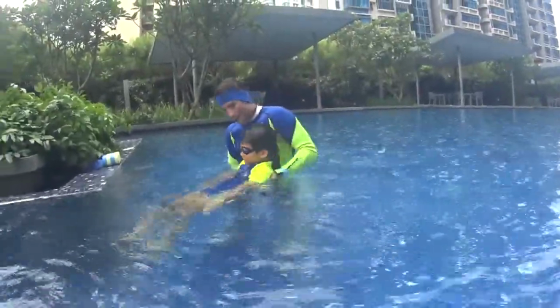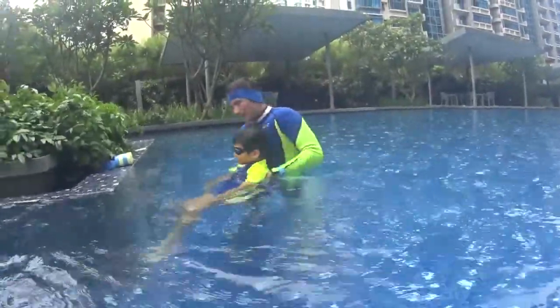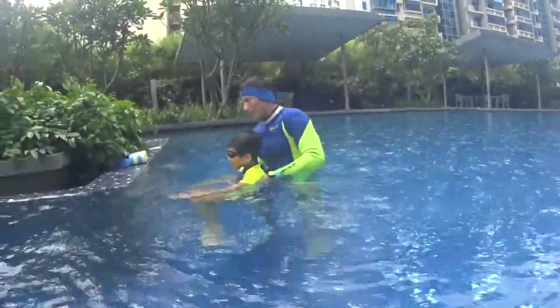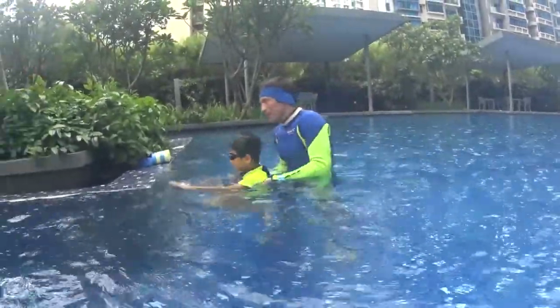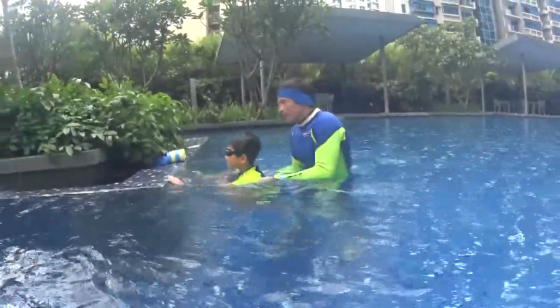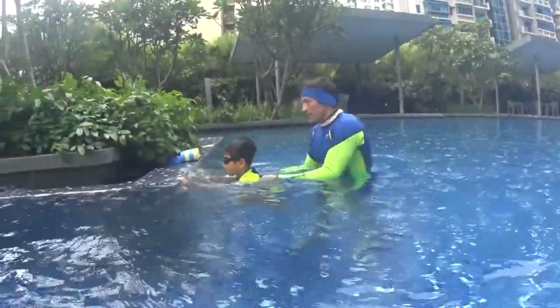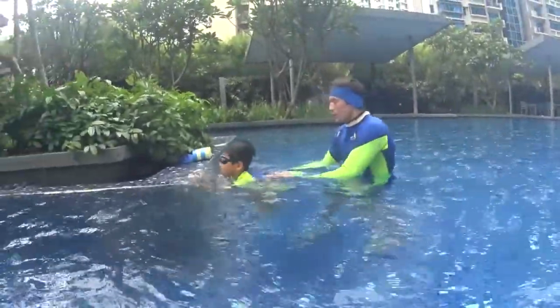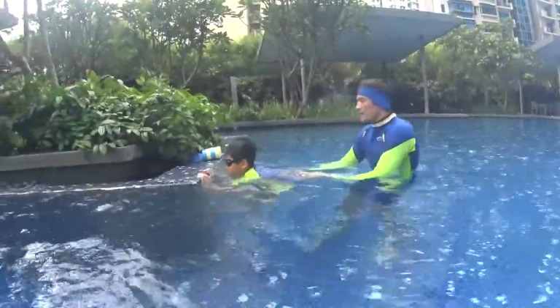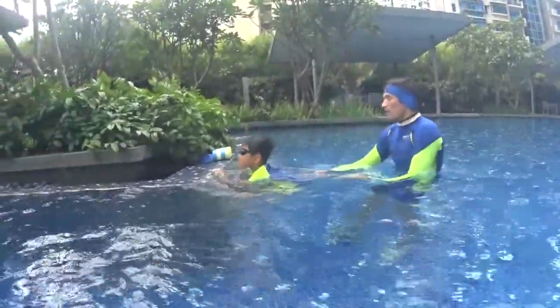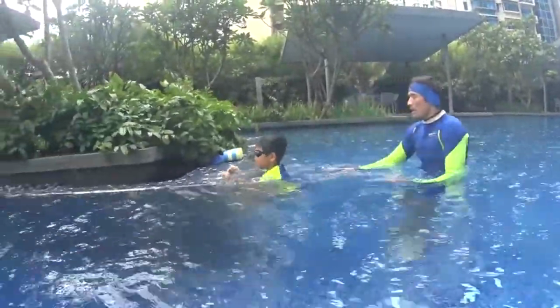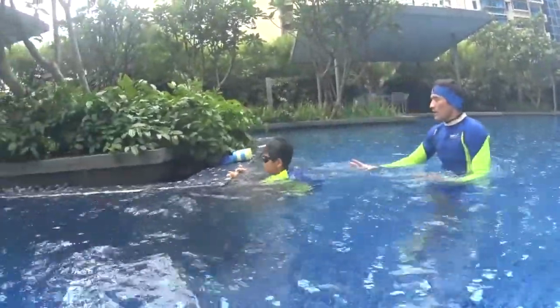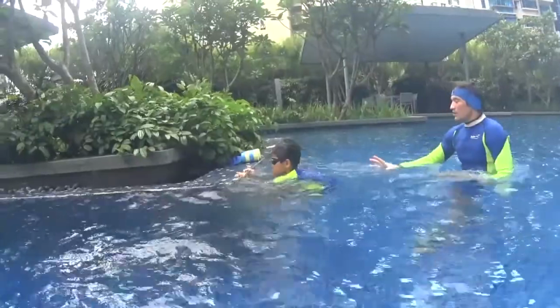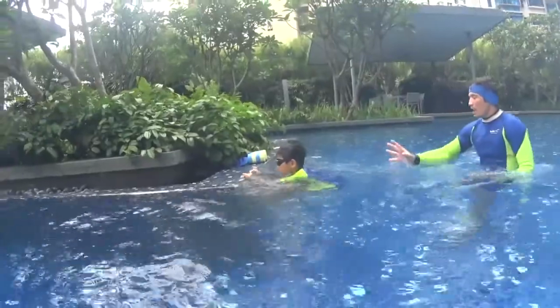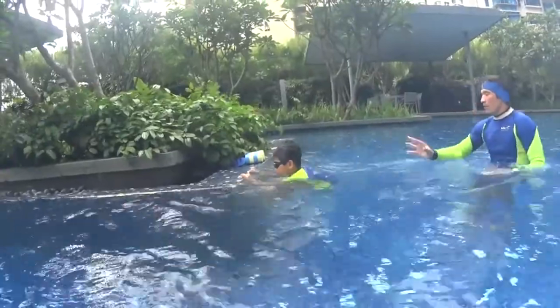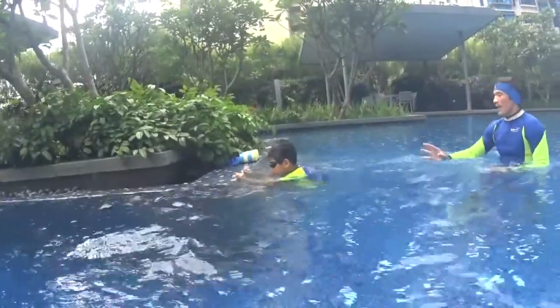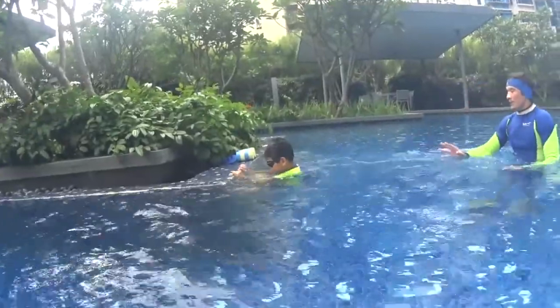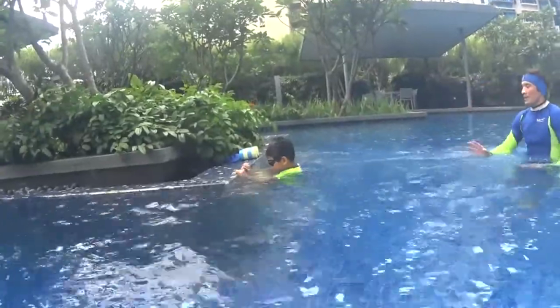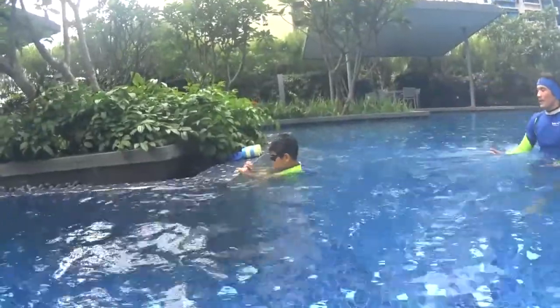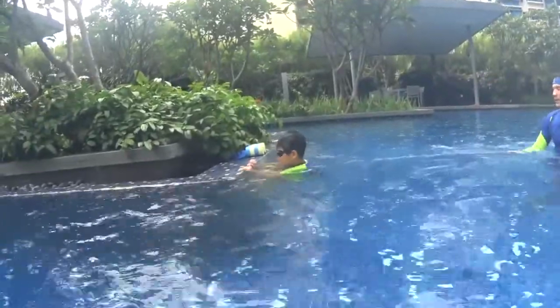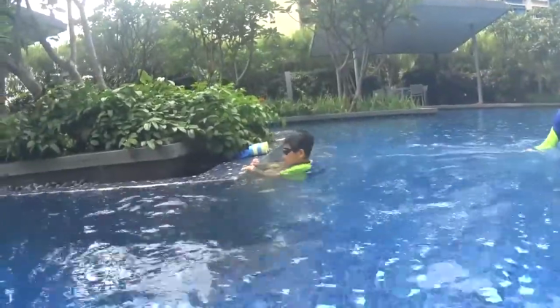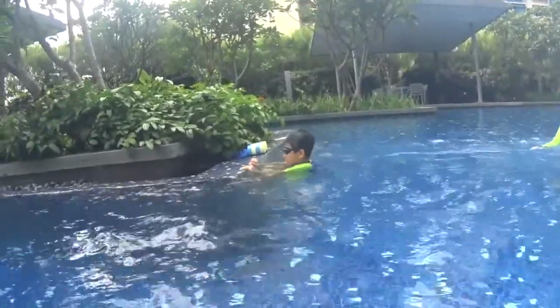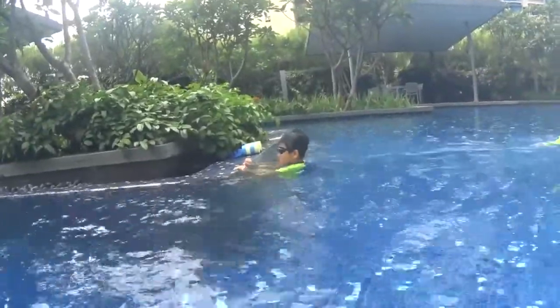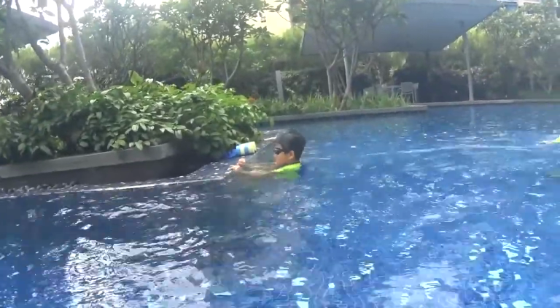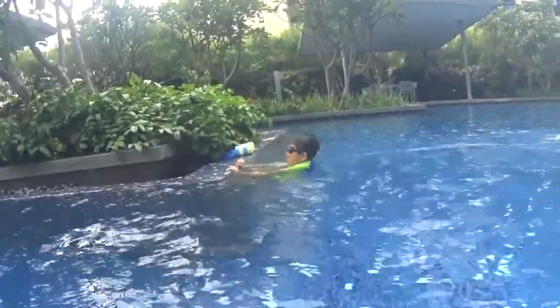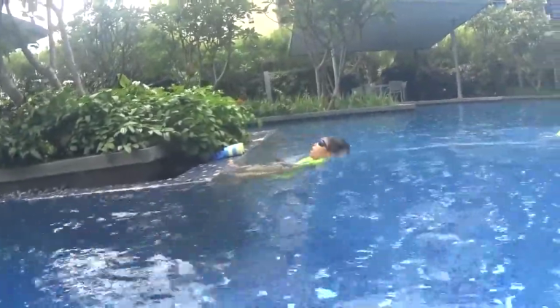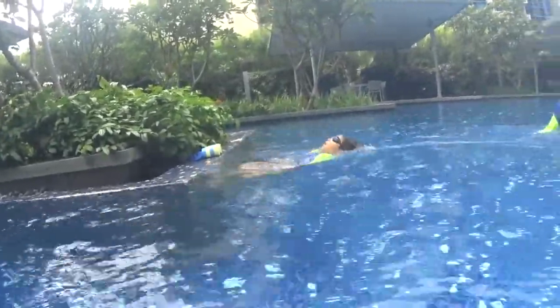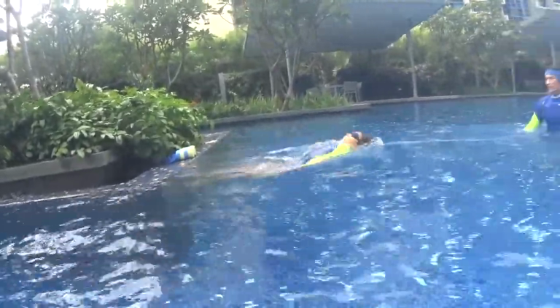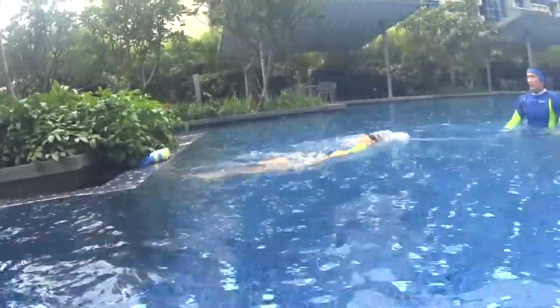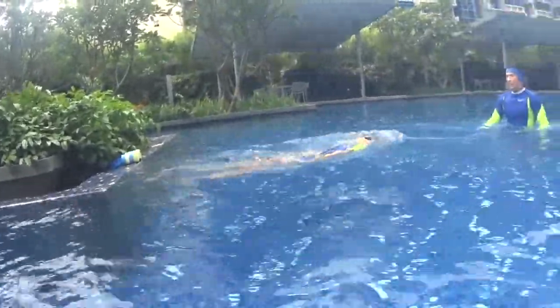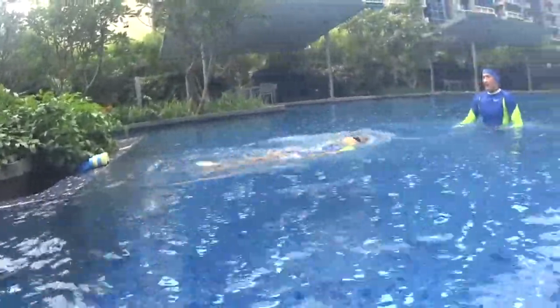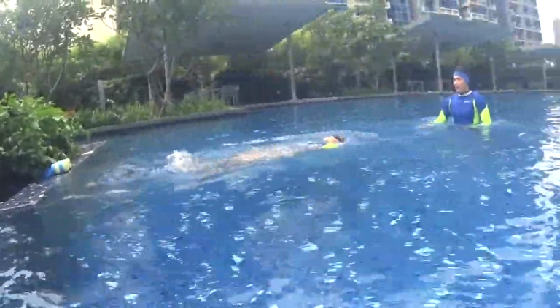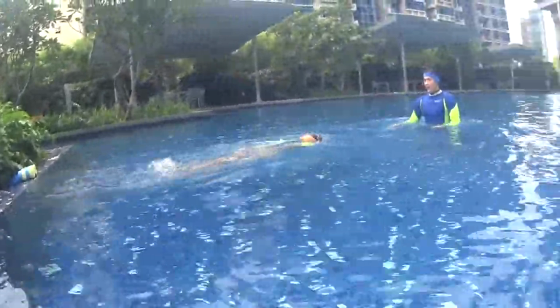Swim slowly, take your time and relax. Let's go. One hand only.